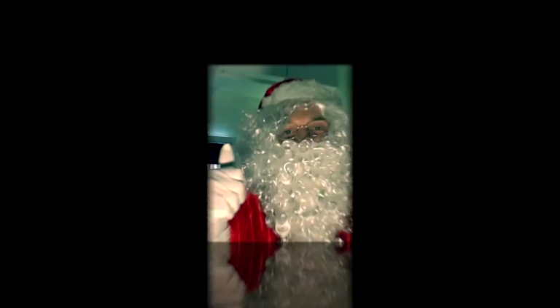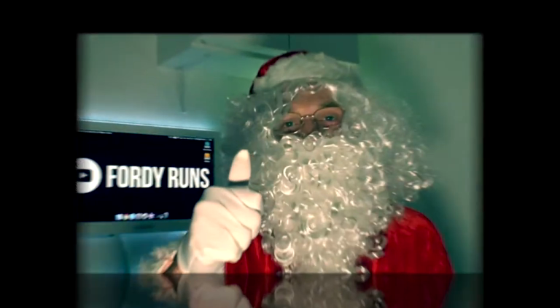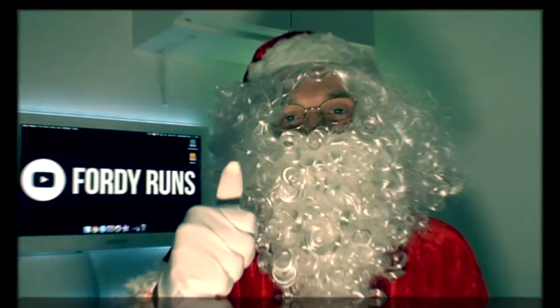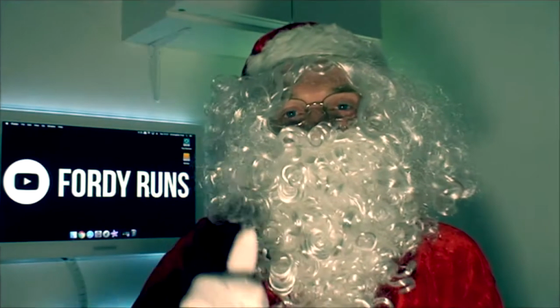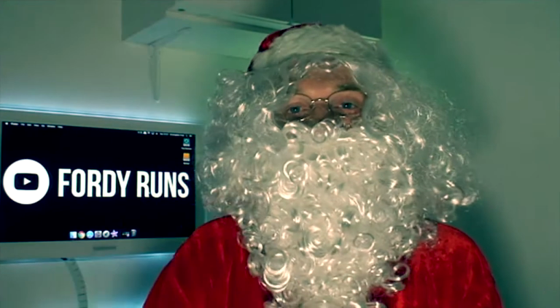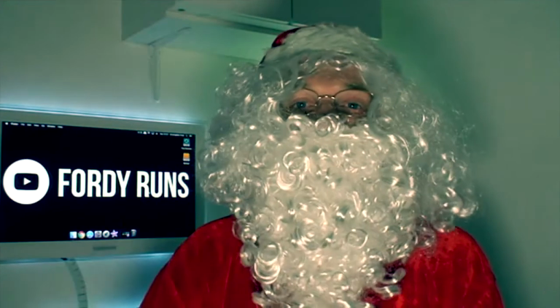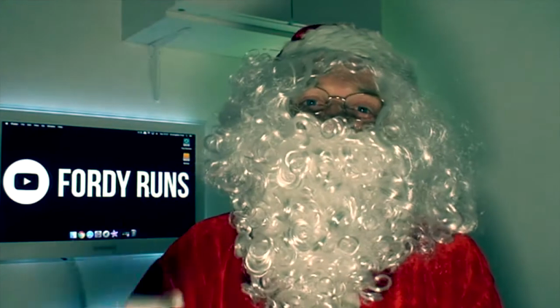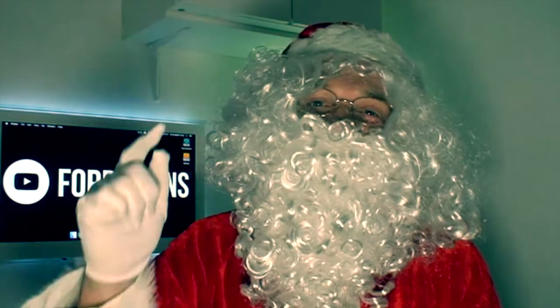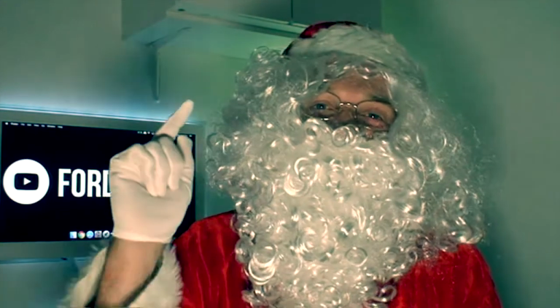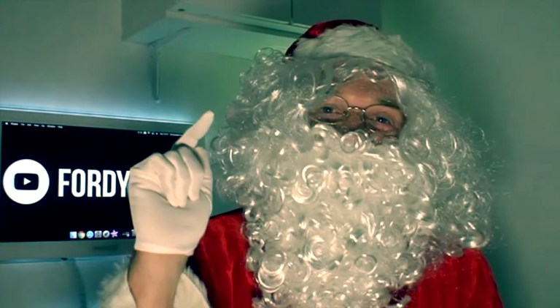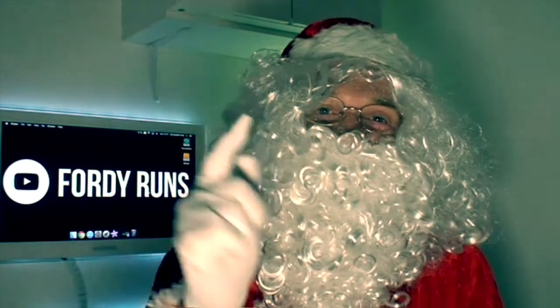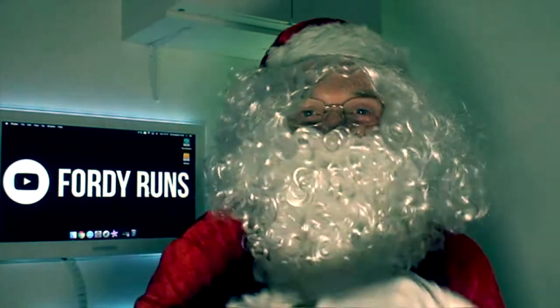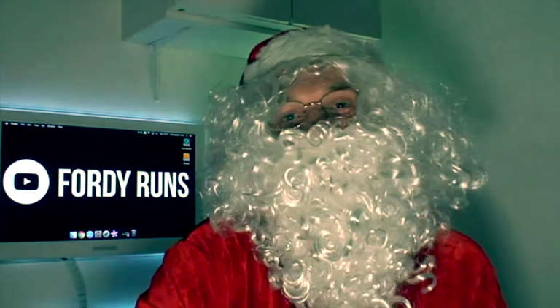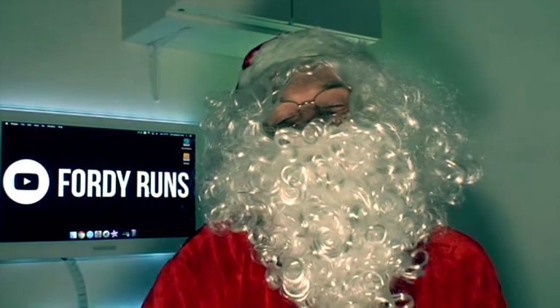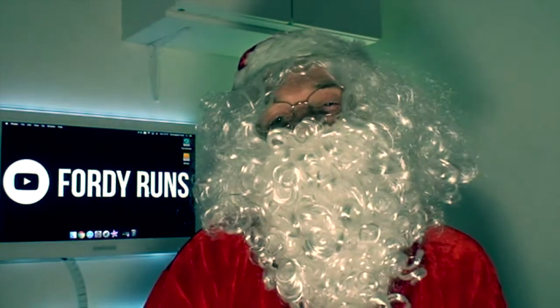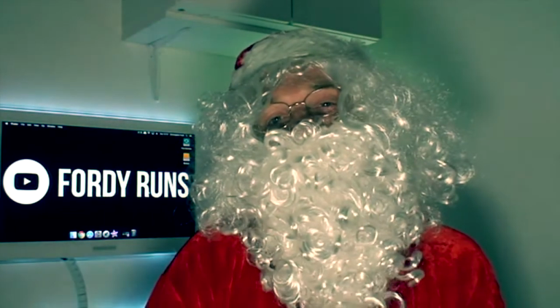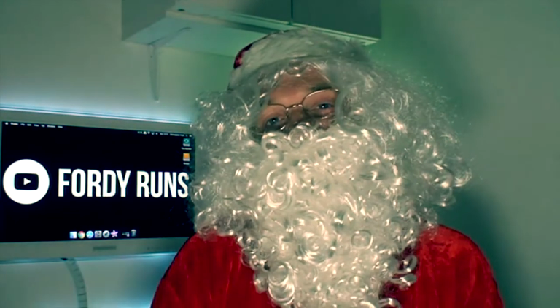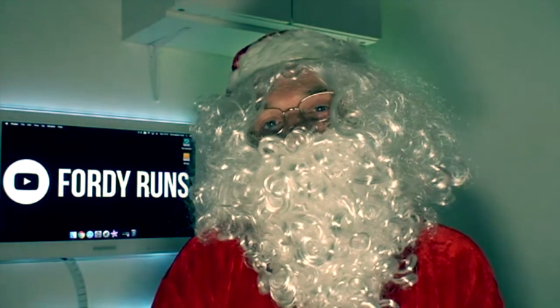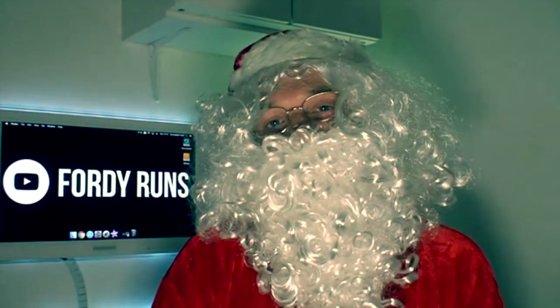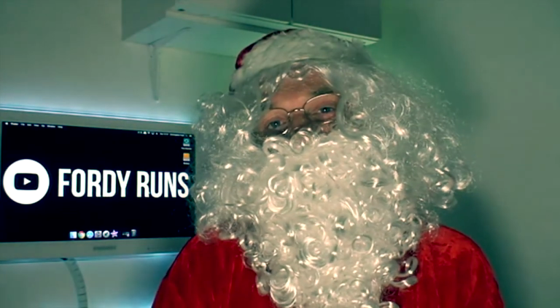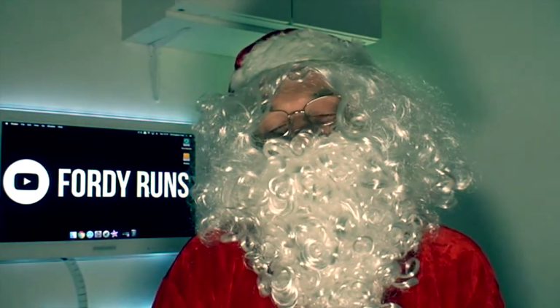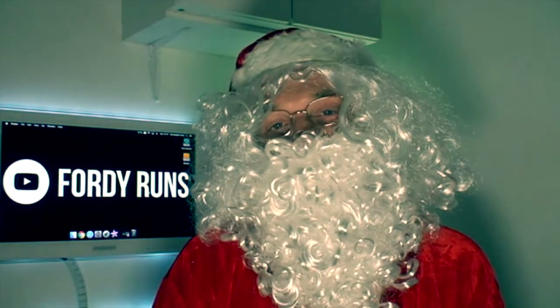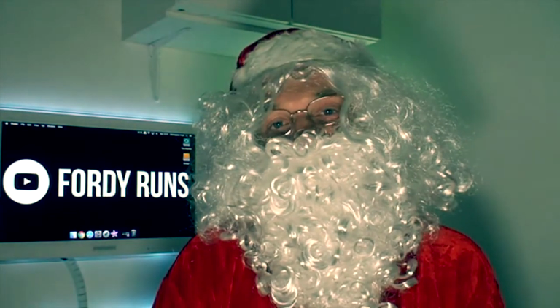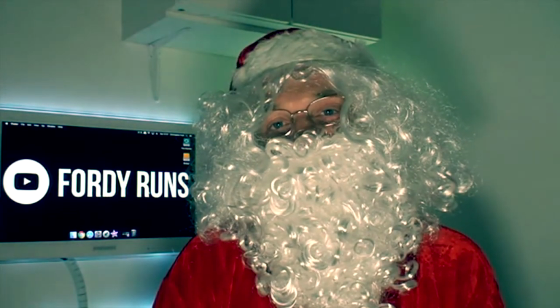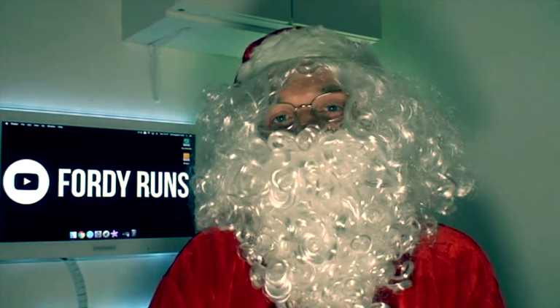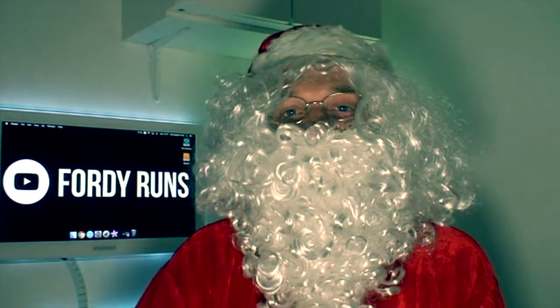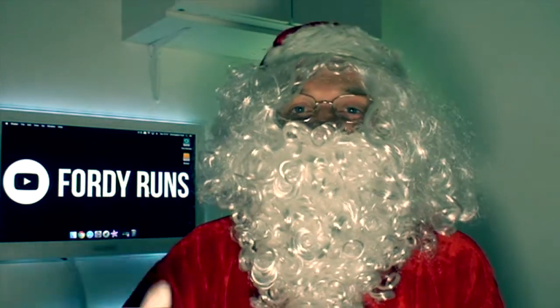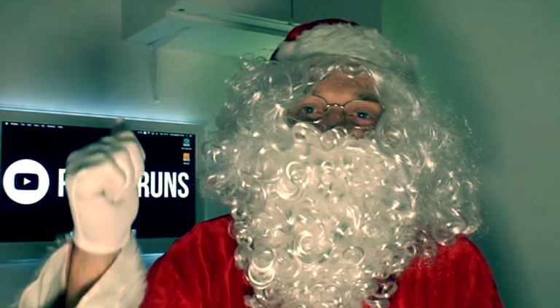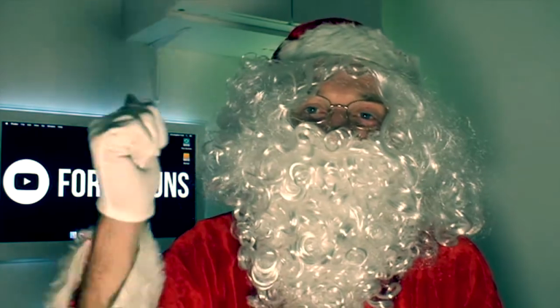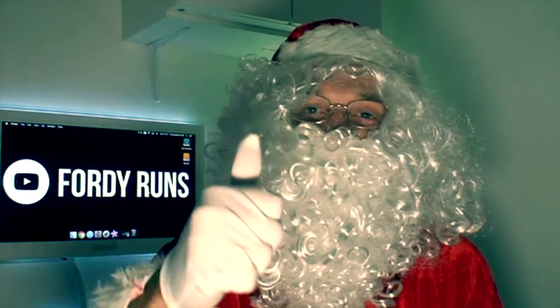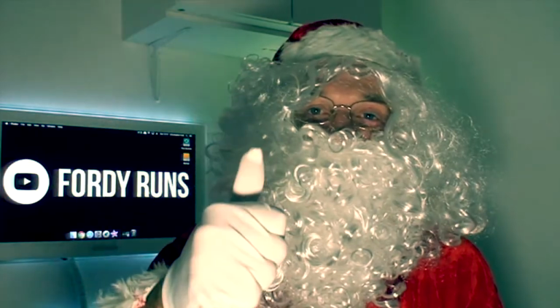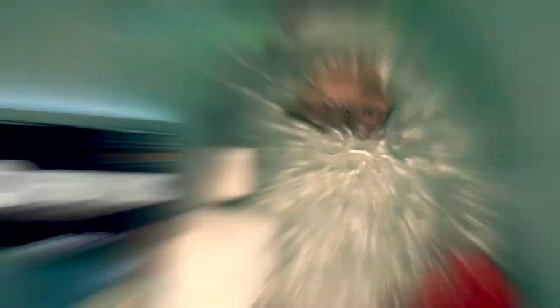Hey guys, what's up? I've got some awesome ideas on what you can put on your Christmas list this year, so let's get stuck in.